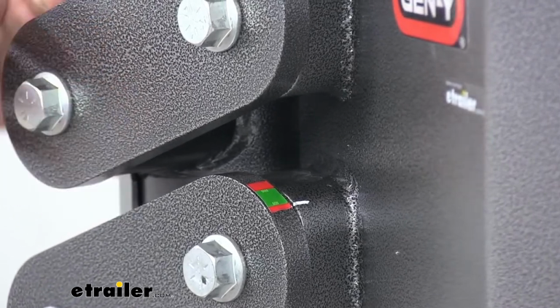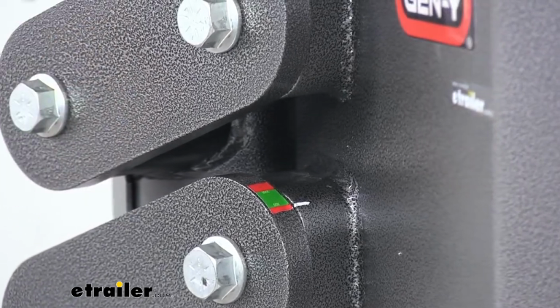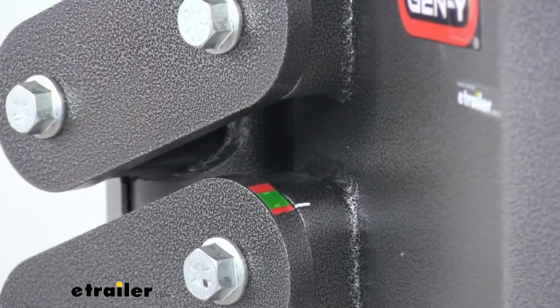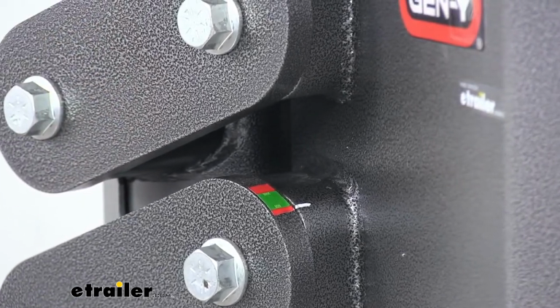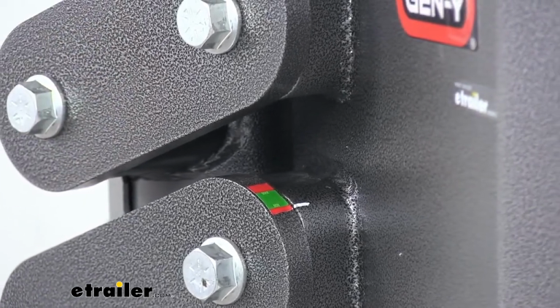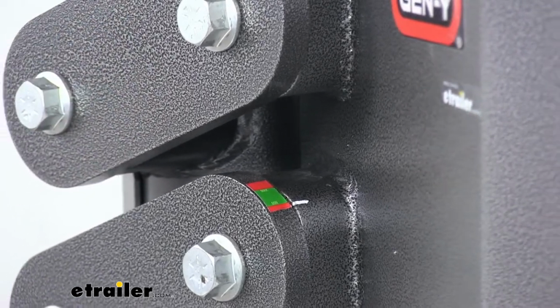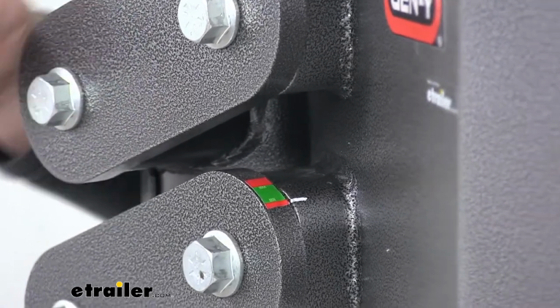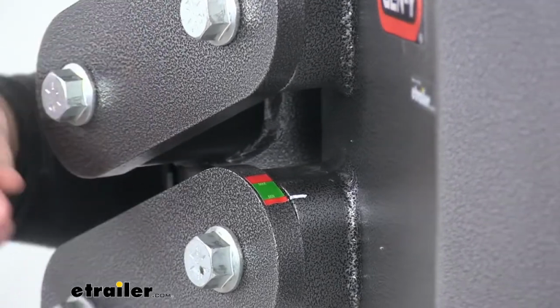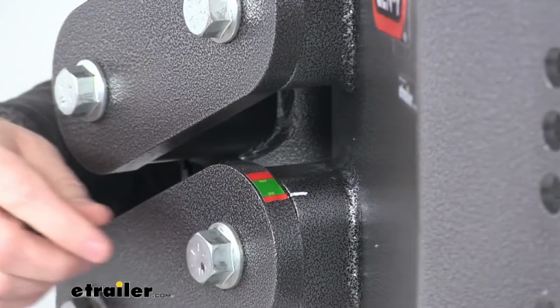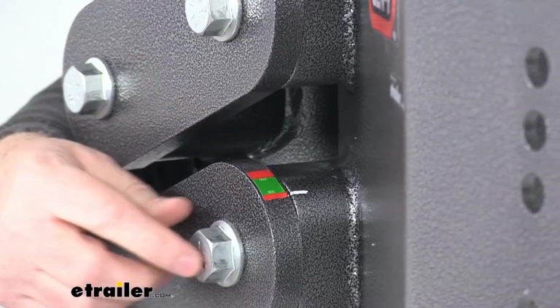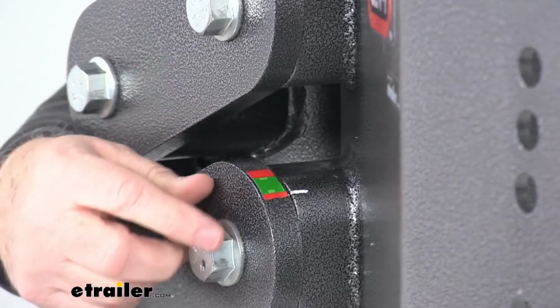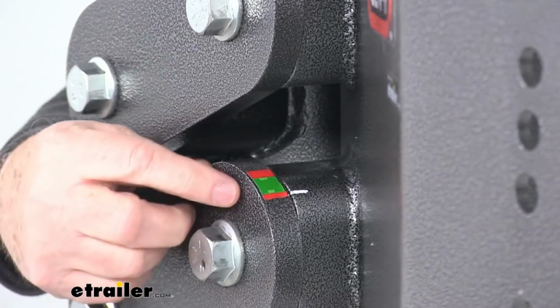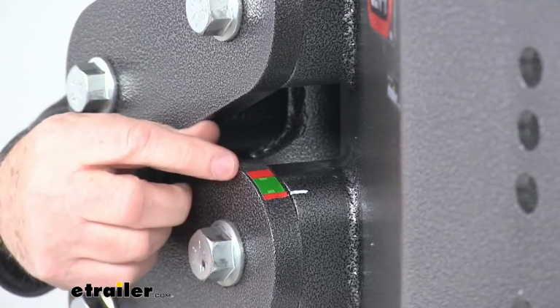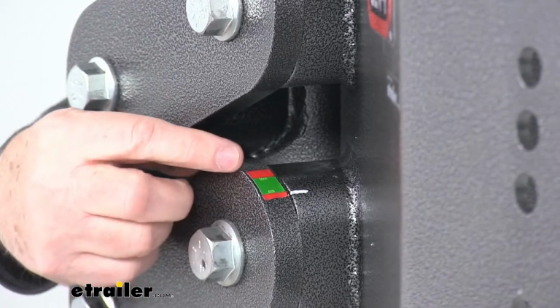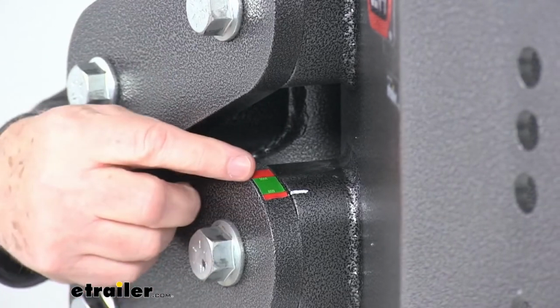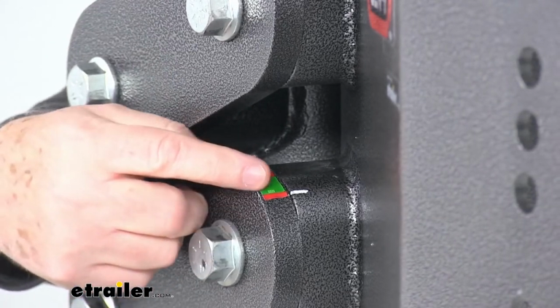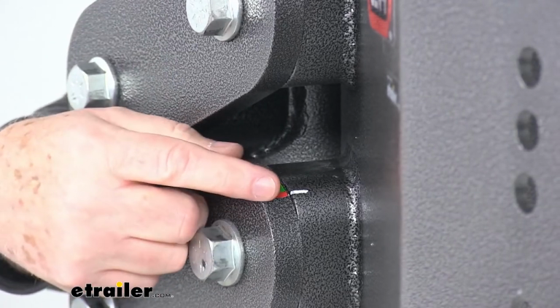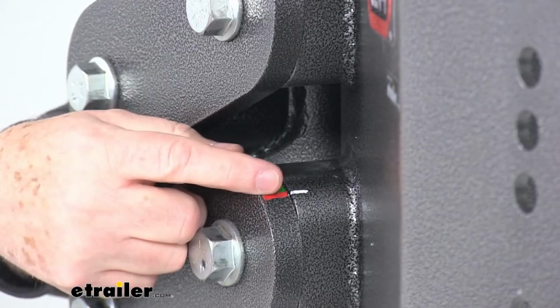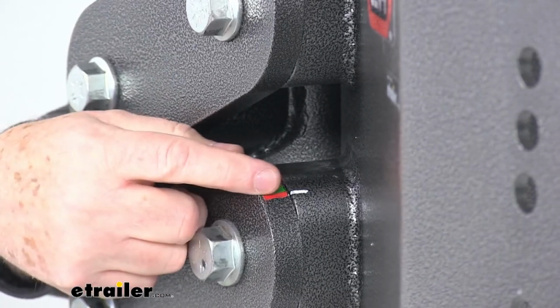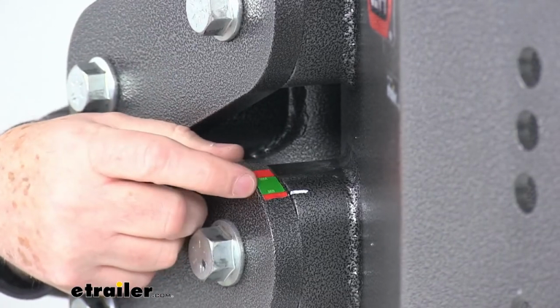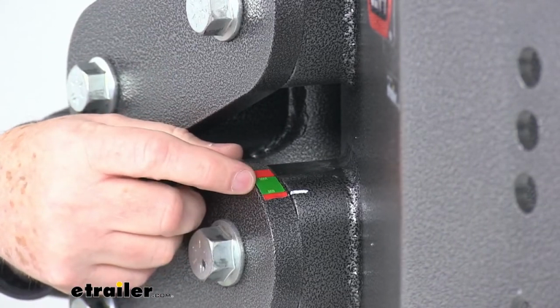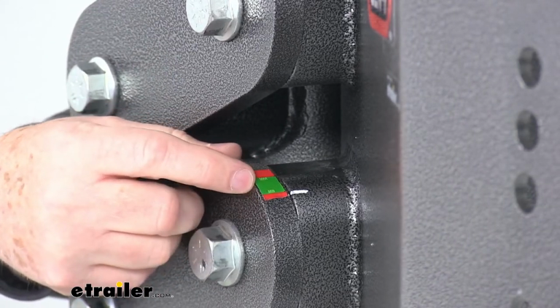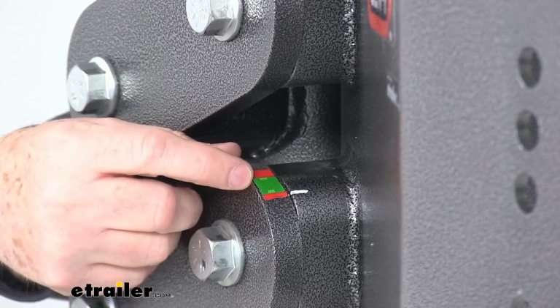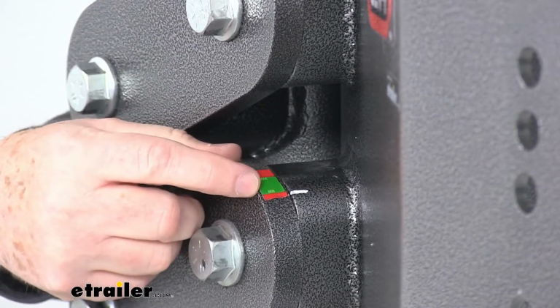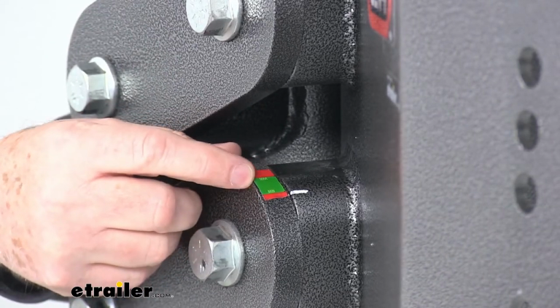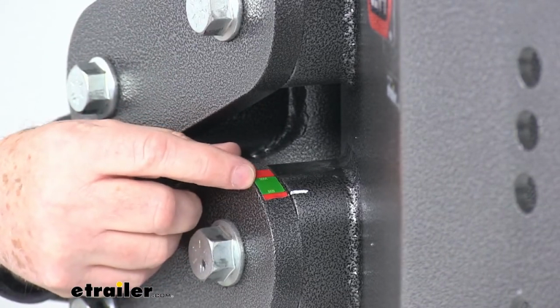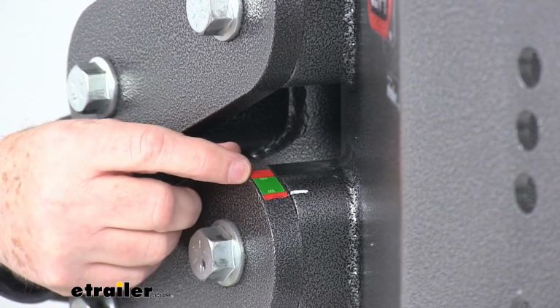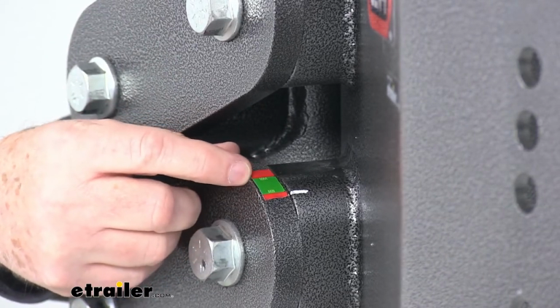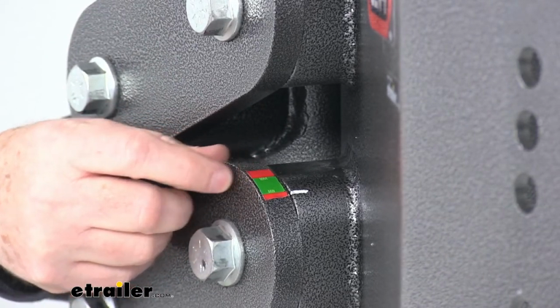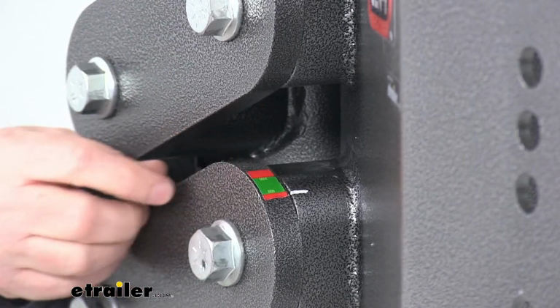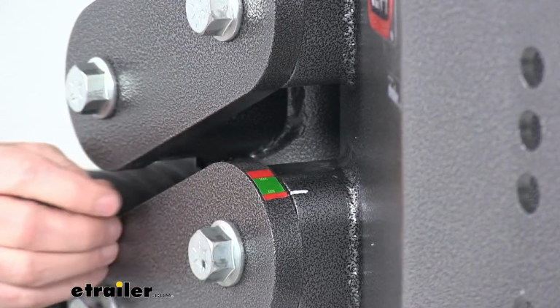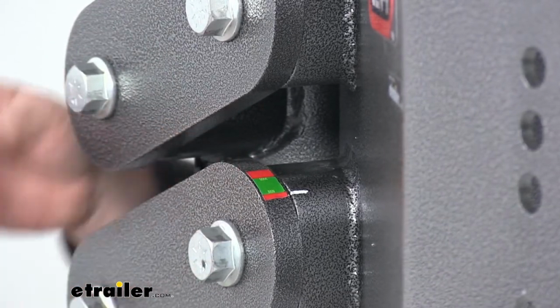So basically, as mentioned, that indicator line should be pointing inside the green area.